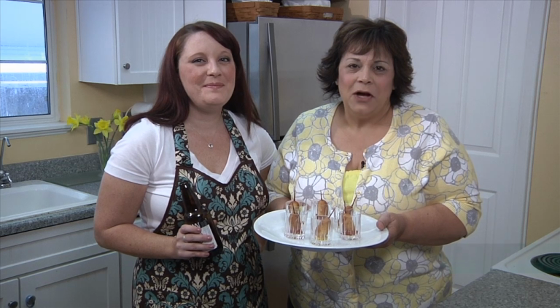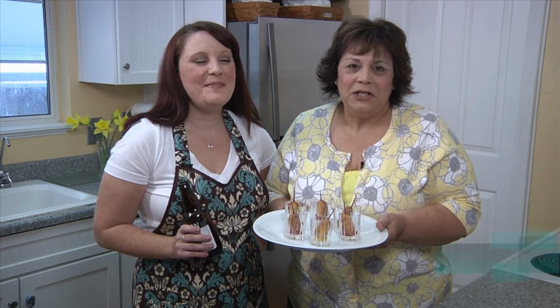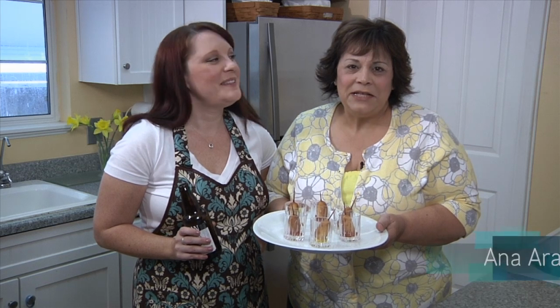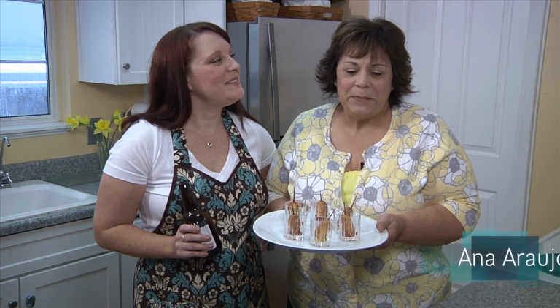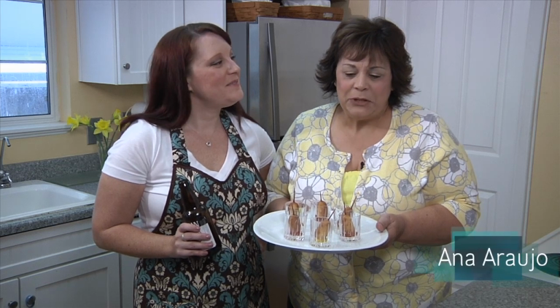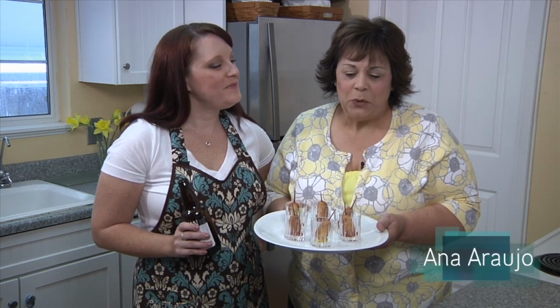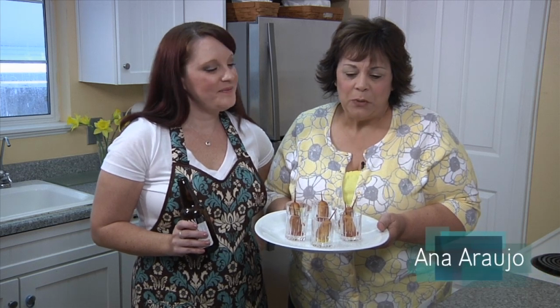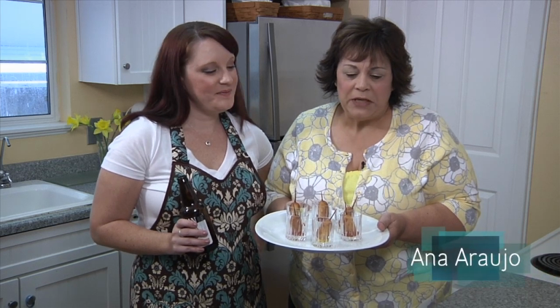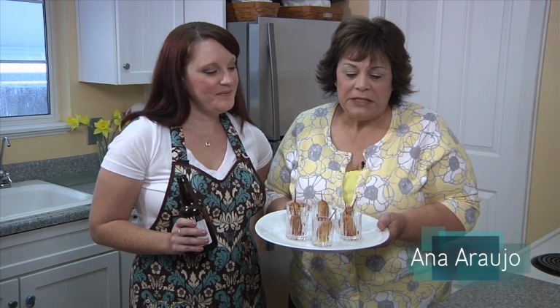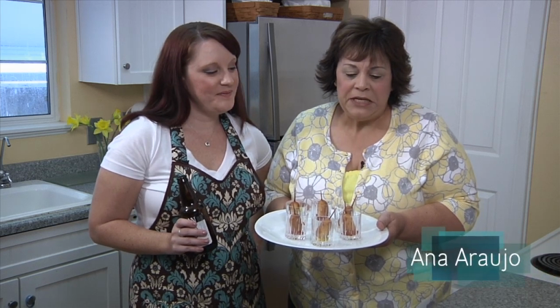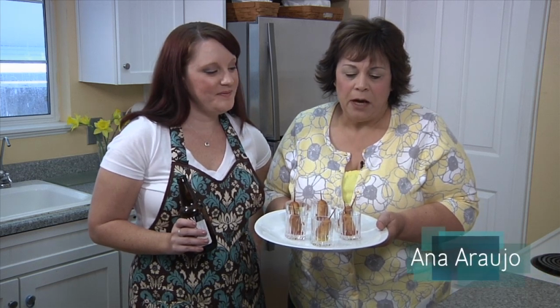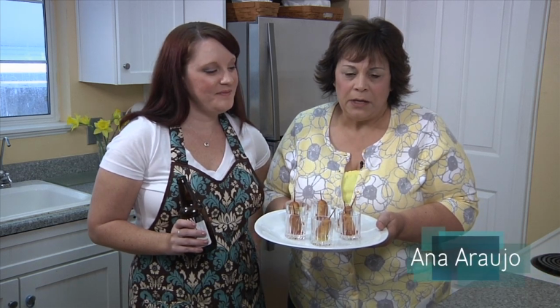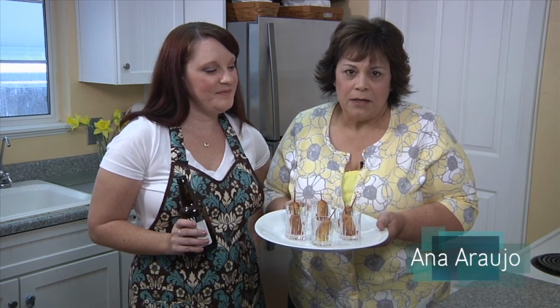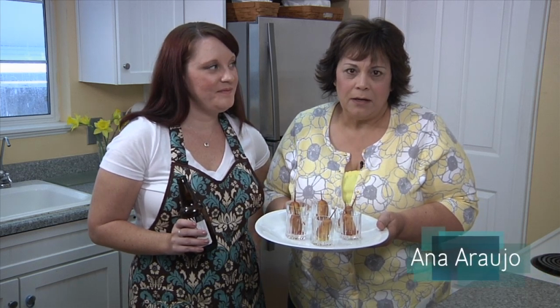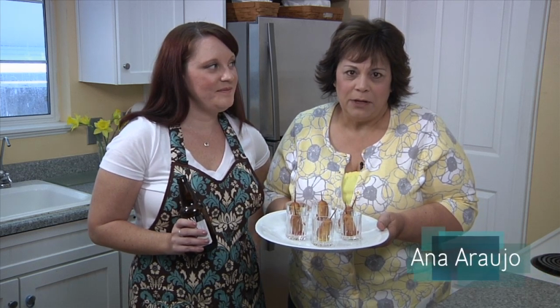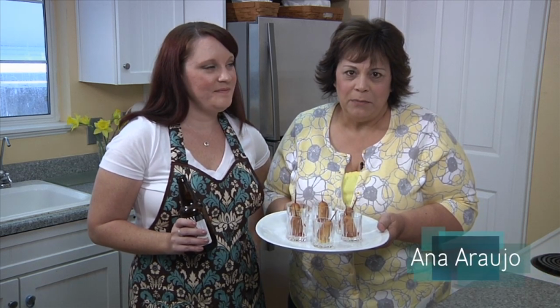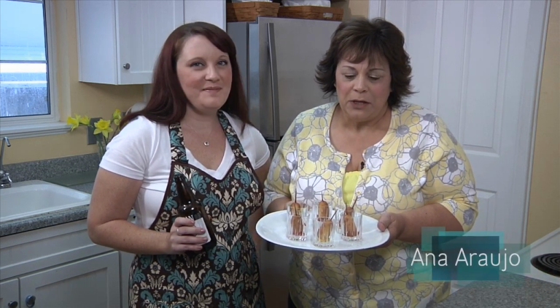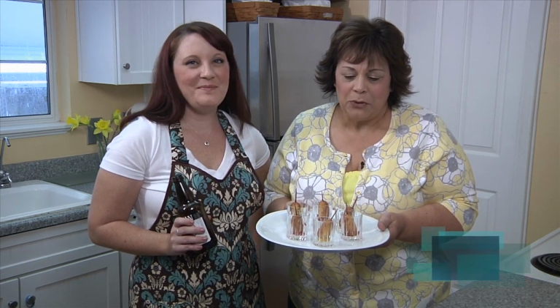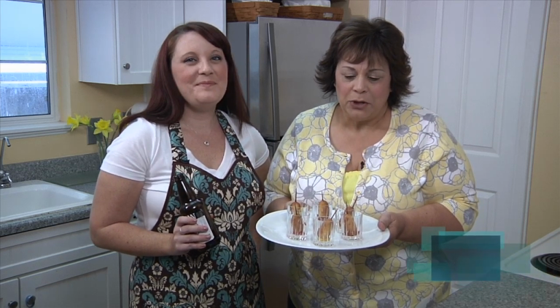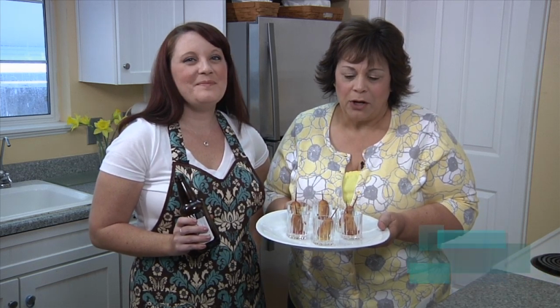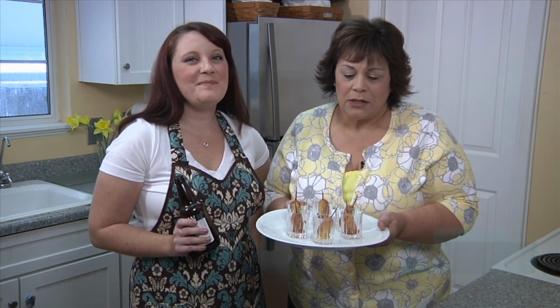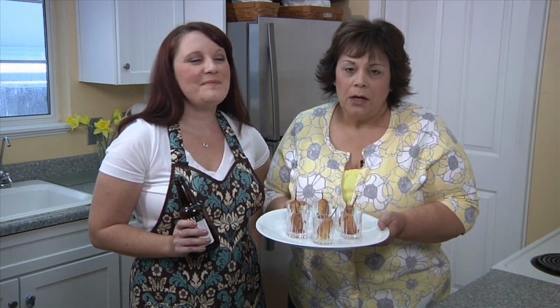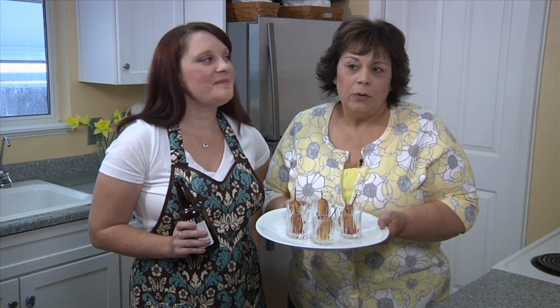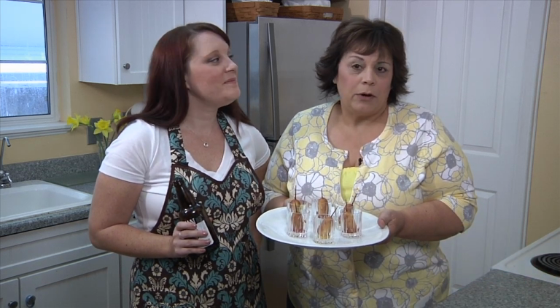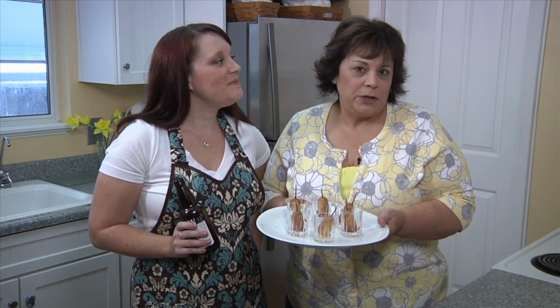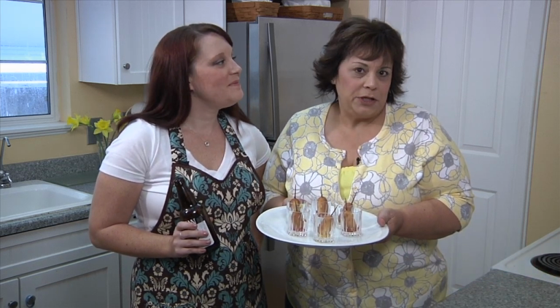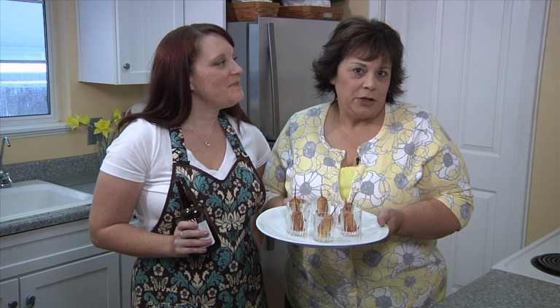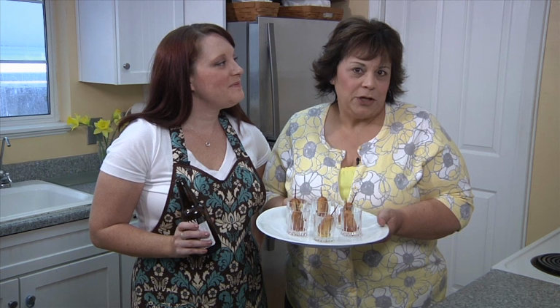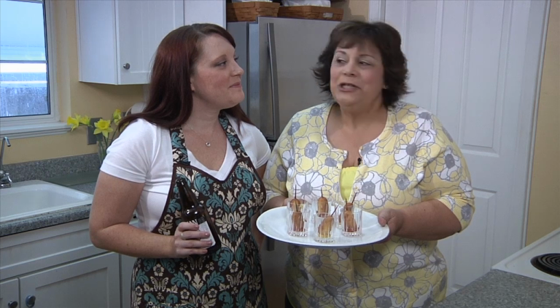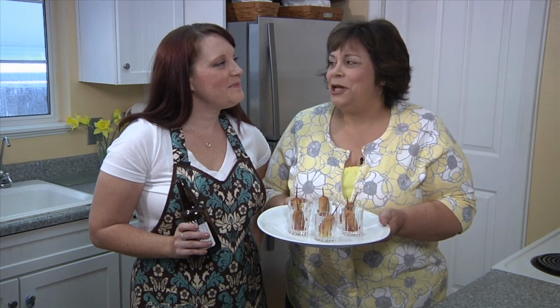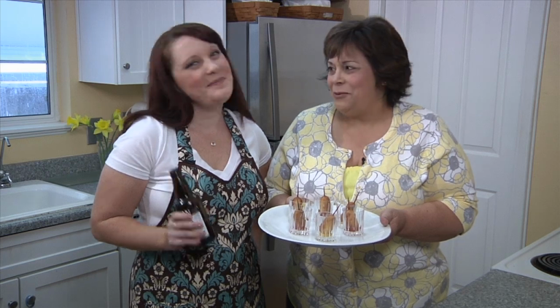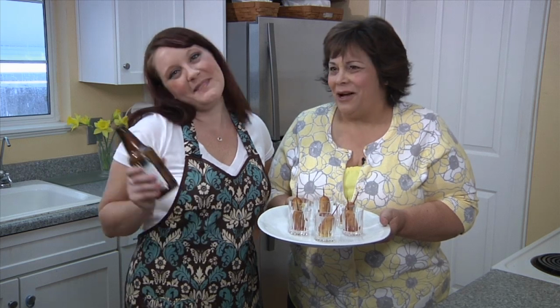On today's episode we're going to make these yummy mini corn dogs with our resident cook Jenny Brock.